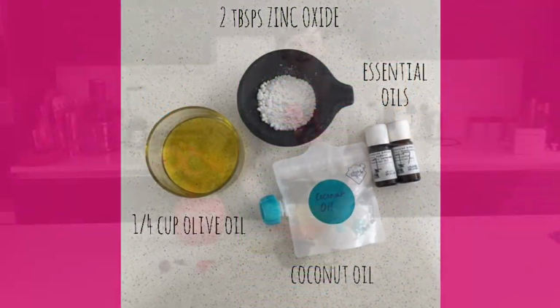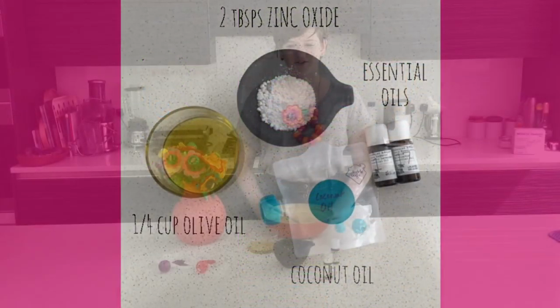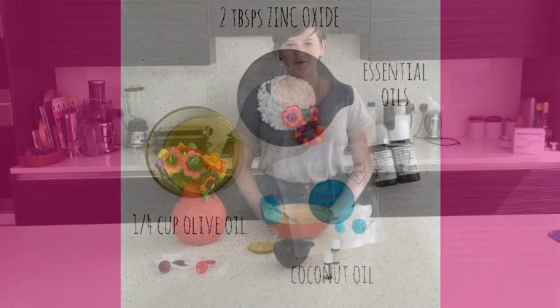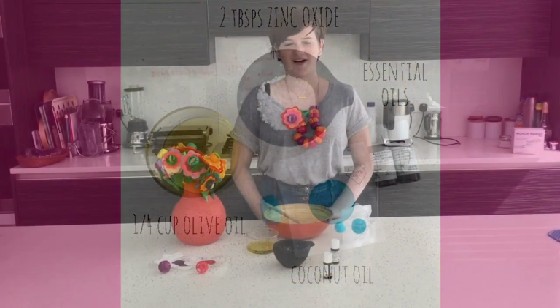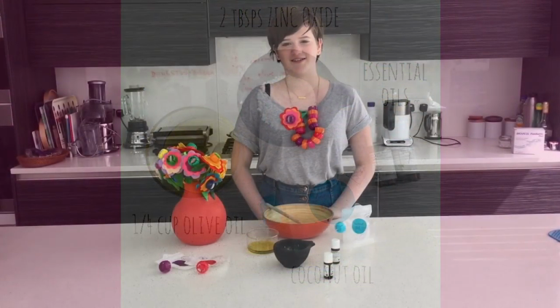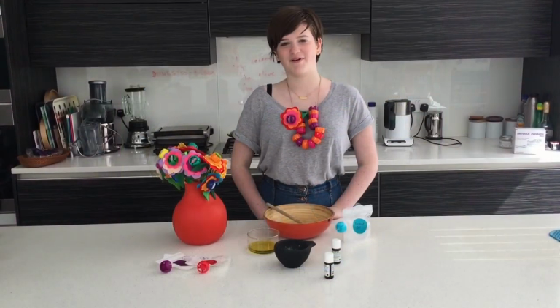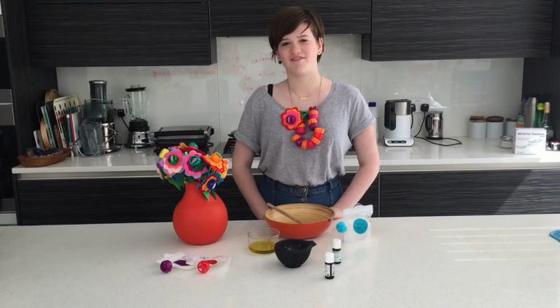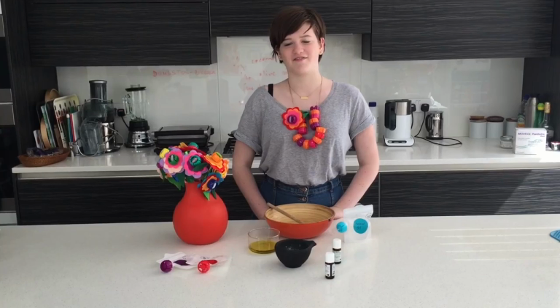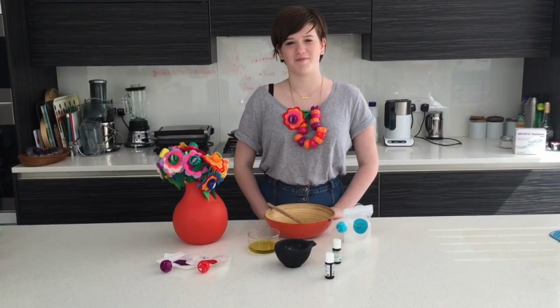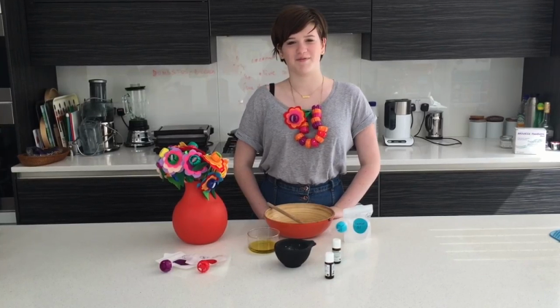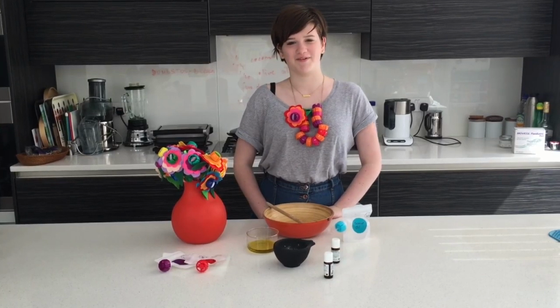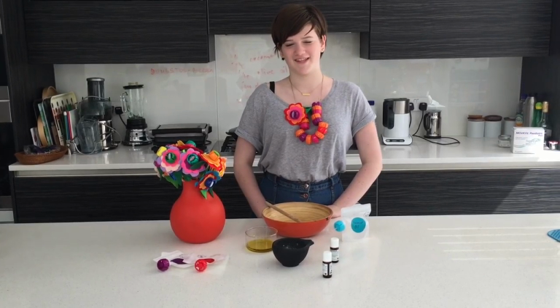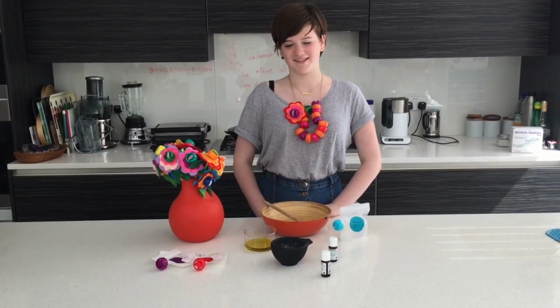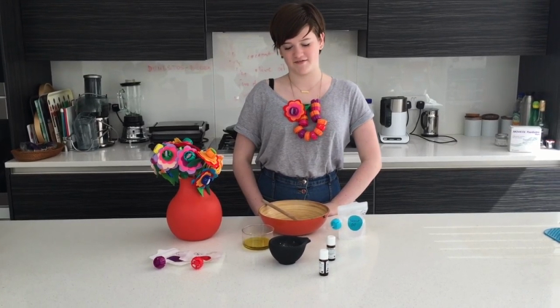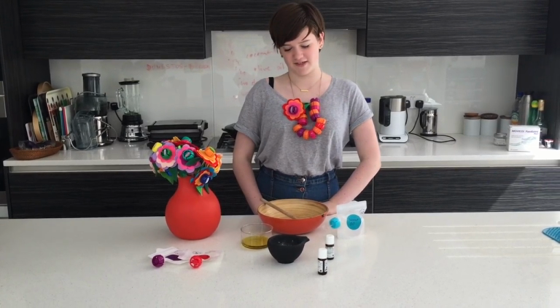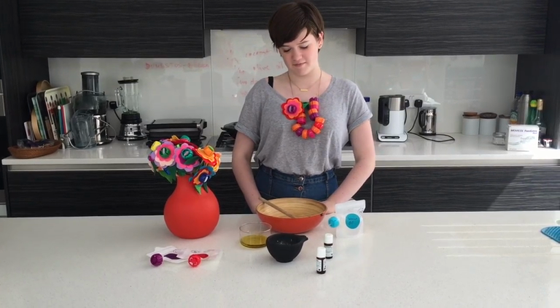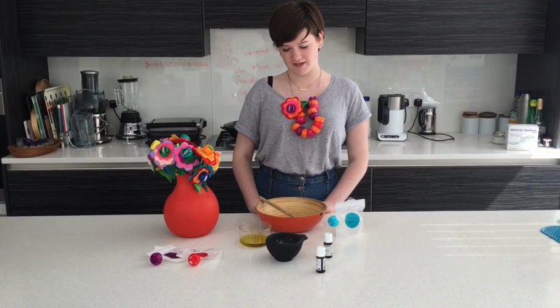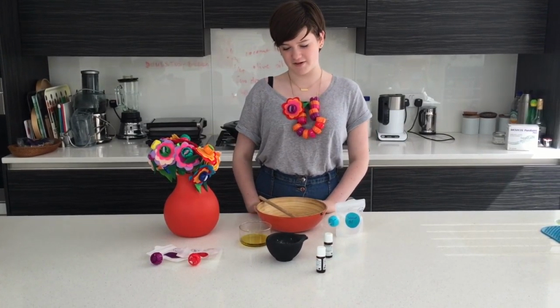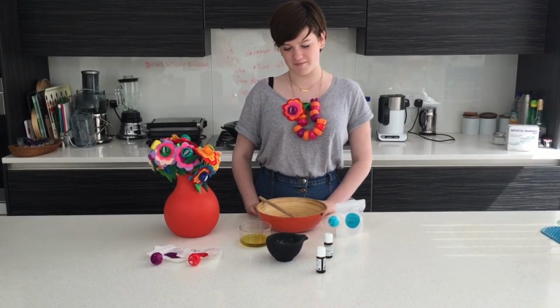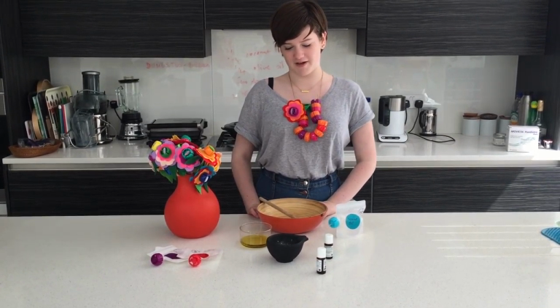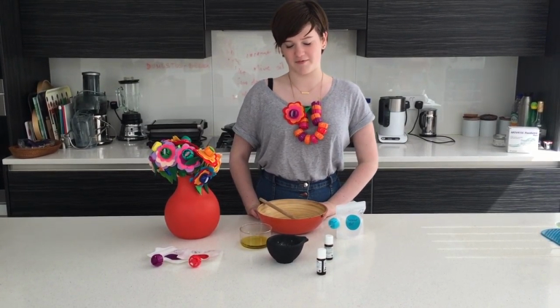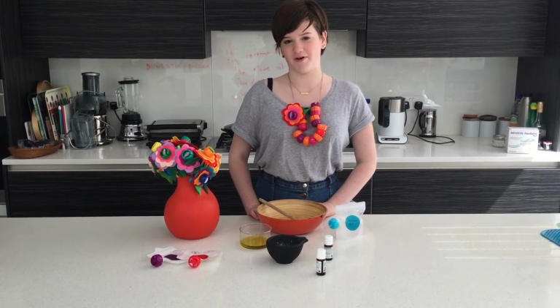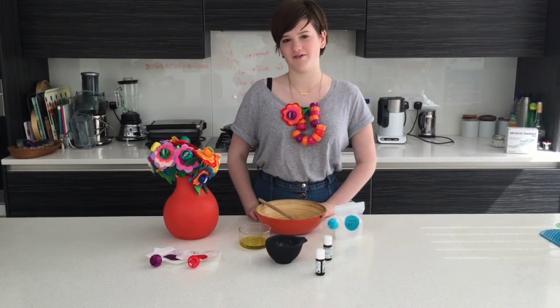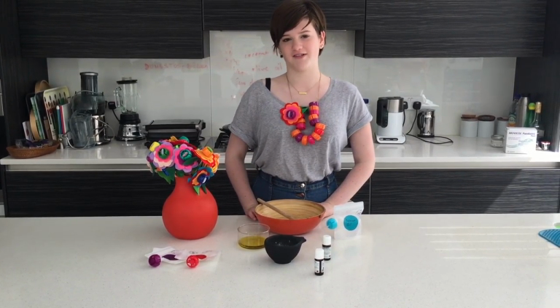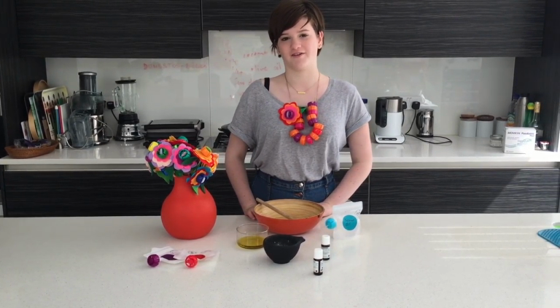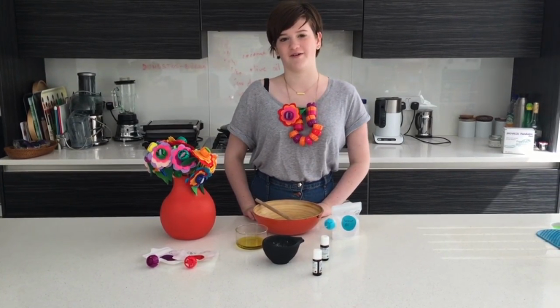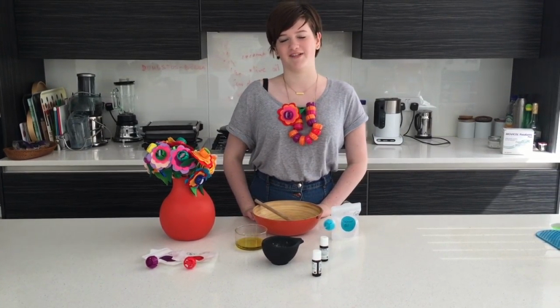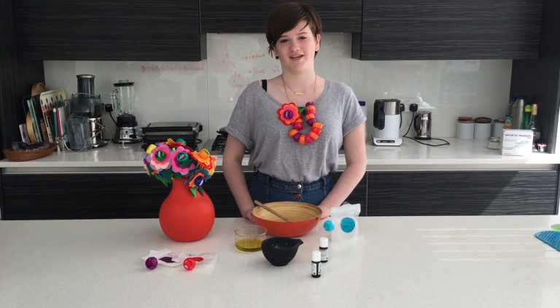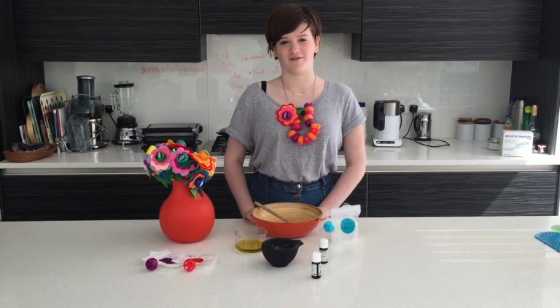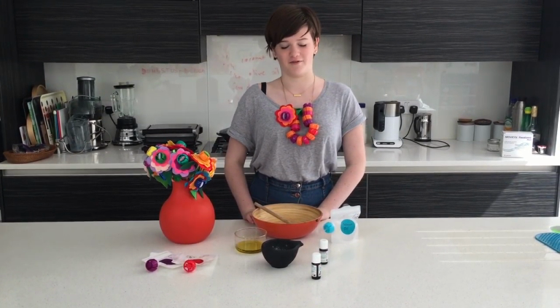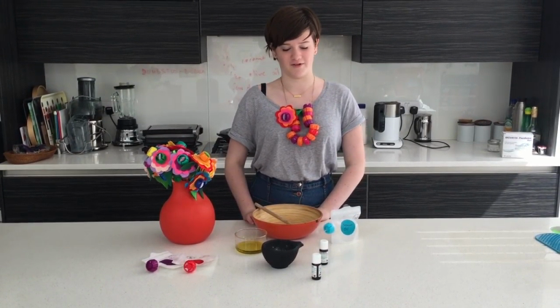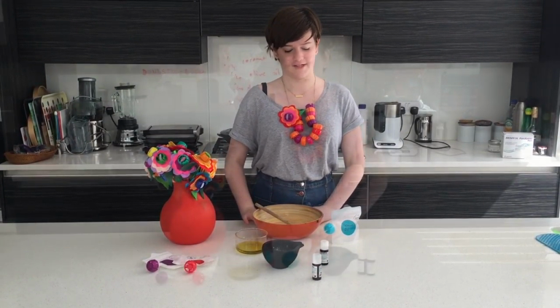DIY bags are perfect for people with sensitive skin because you can make up your own mixture and take it off on holiday.